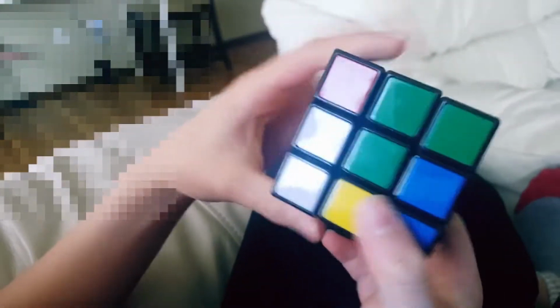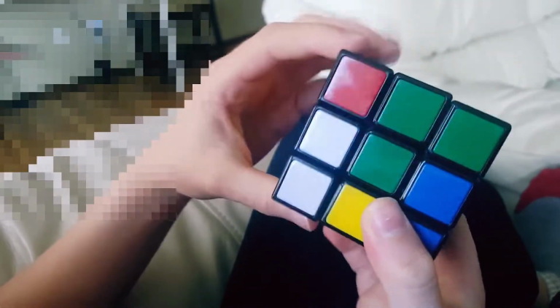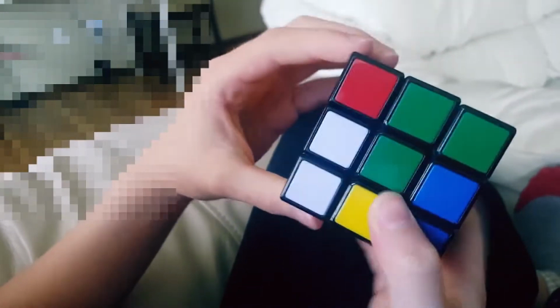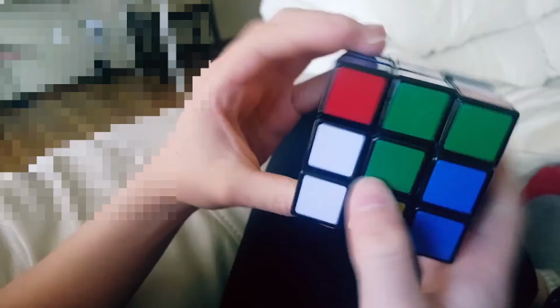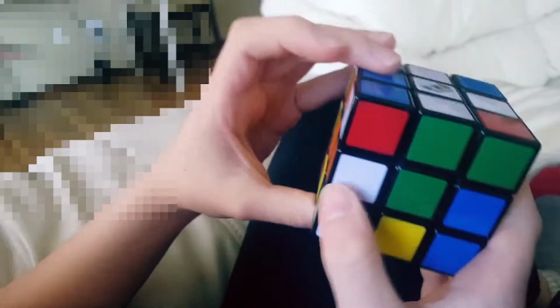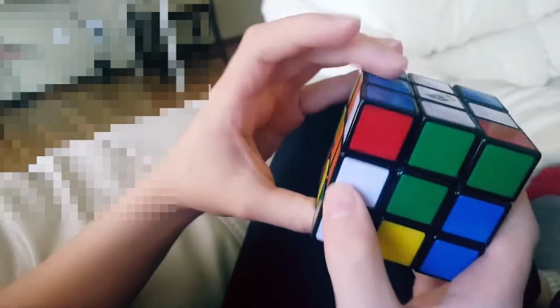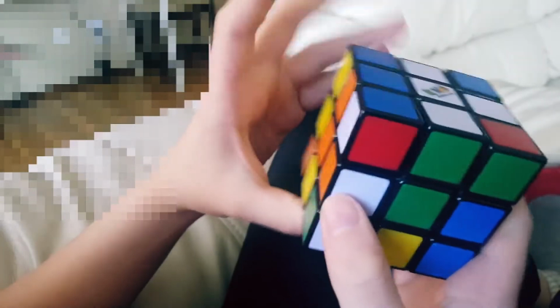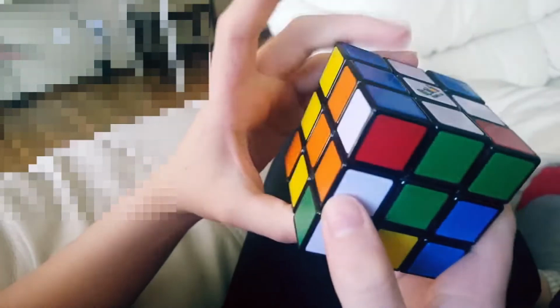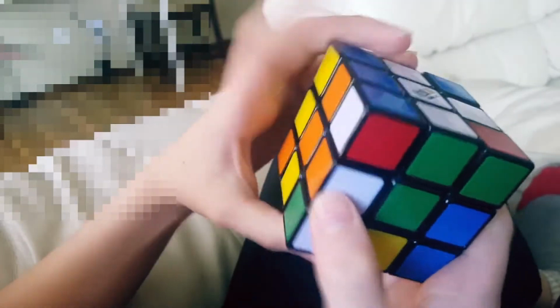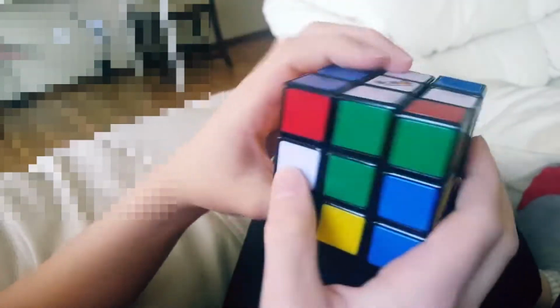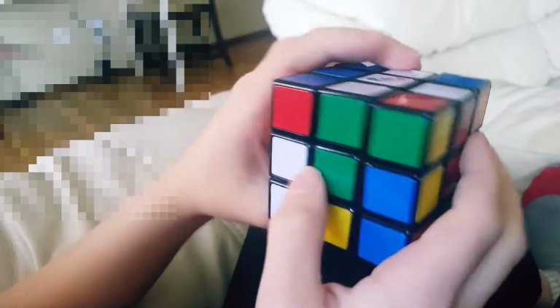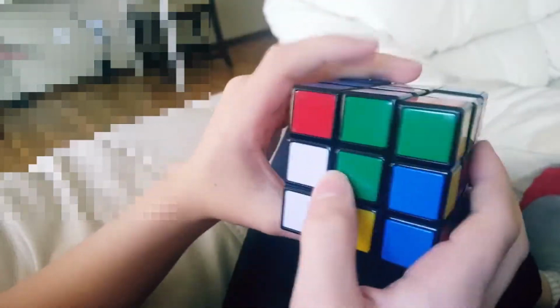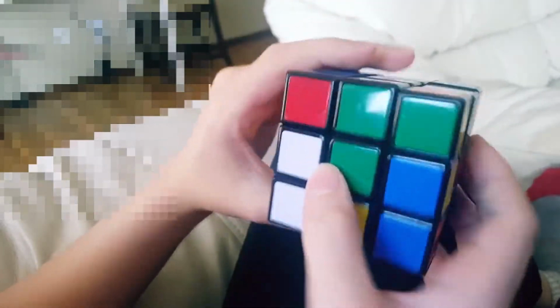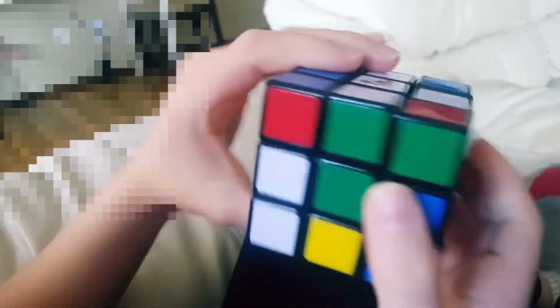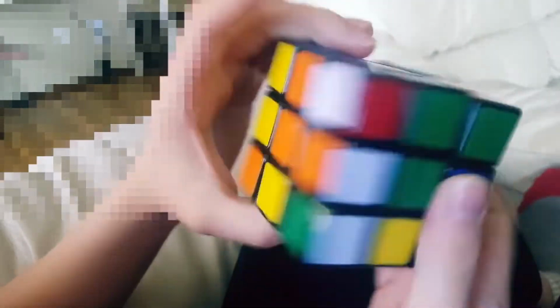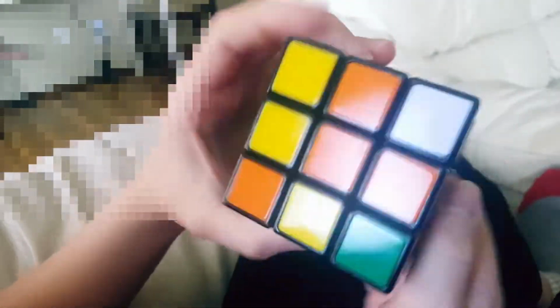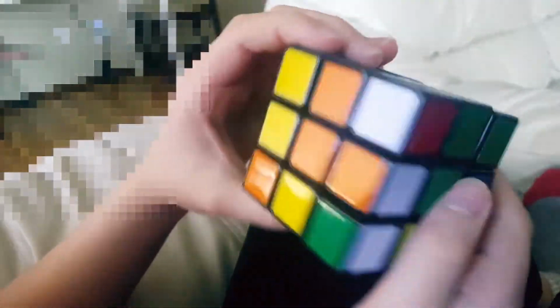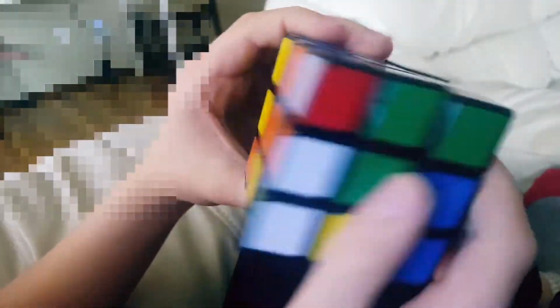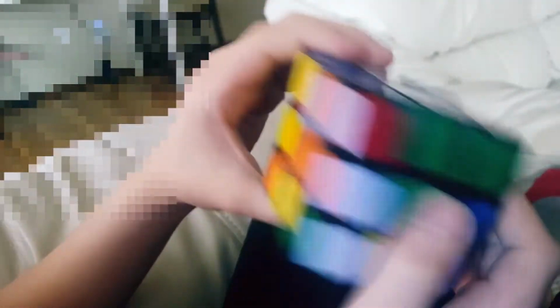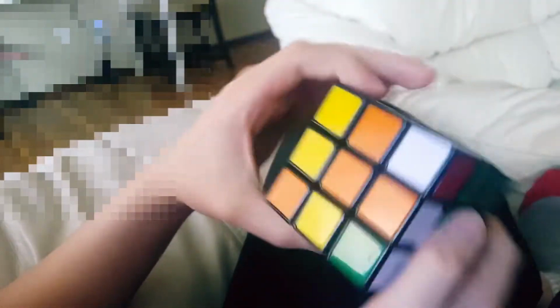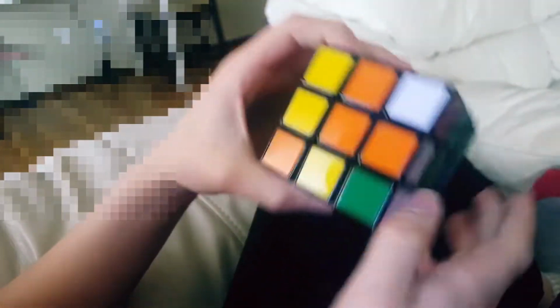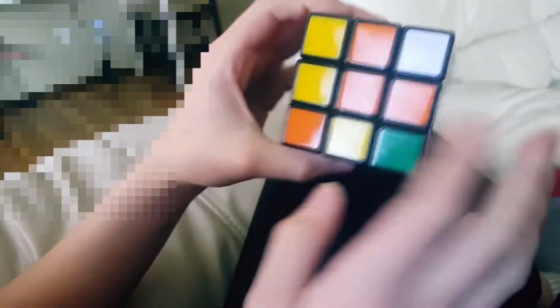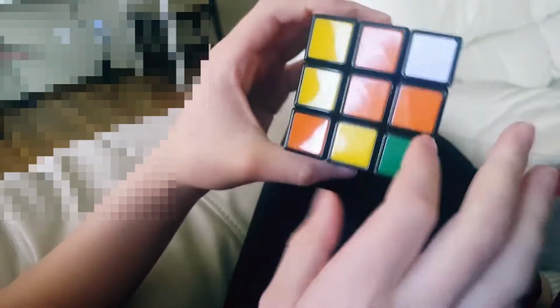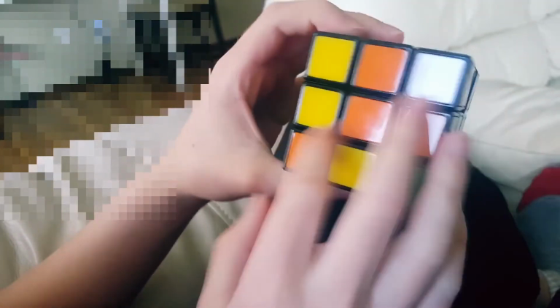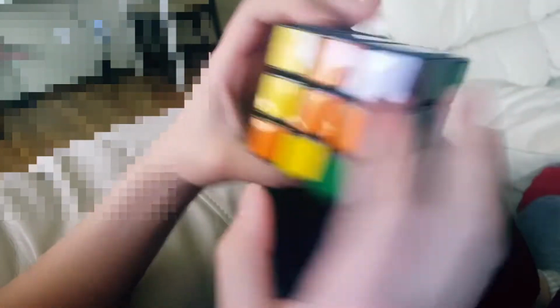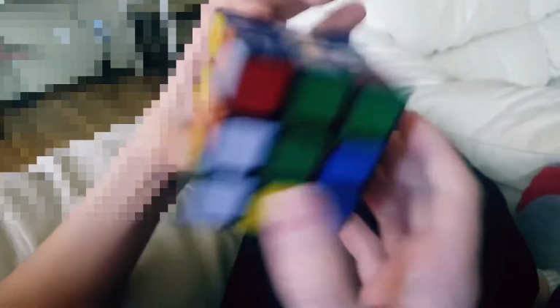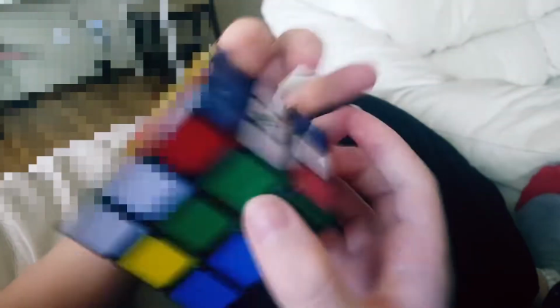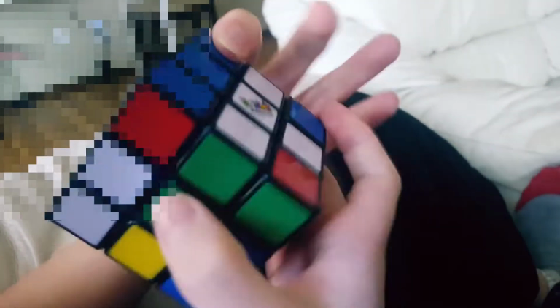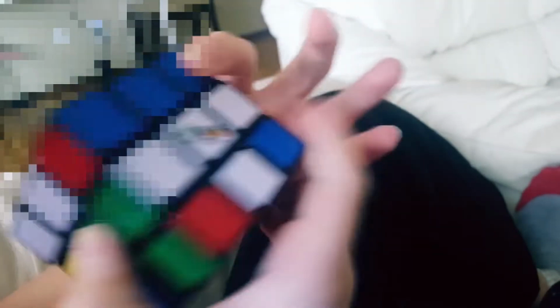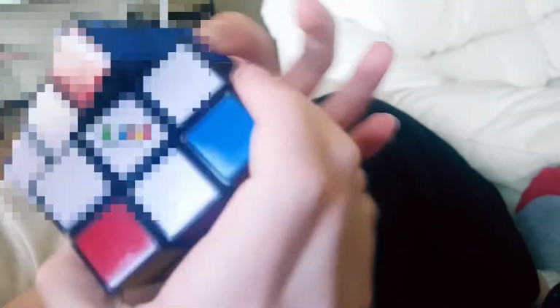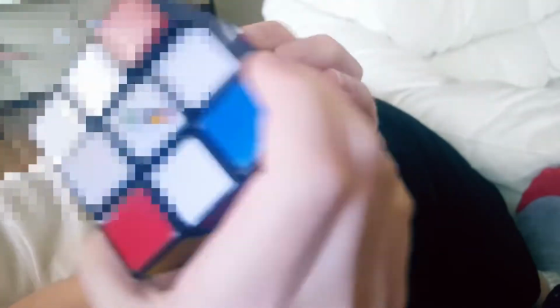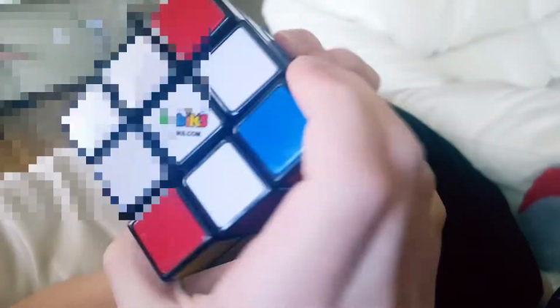Now here's red-white — I mean orange-white. It's already matched up for me so I'm just going to turn it.